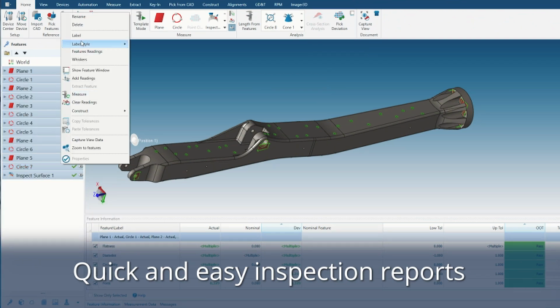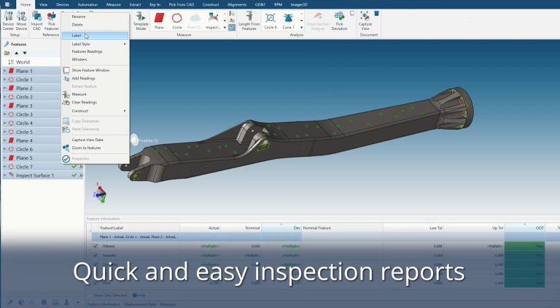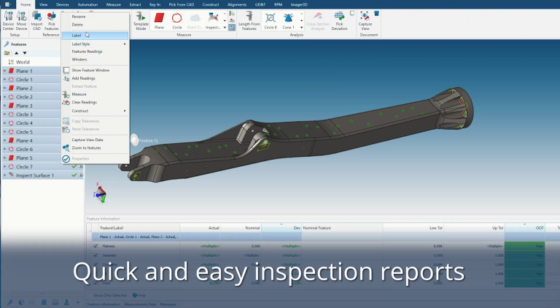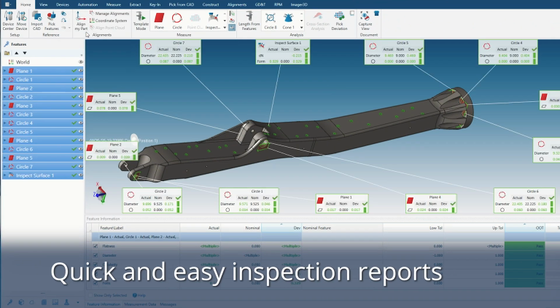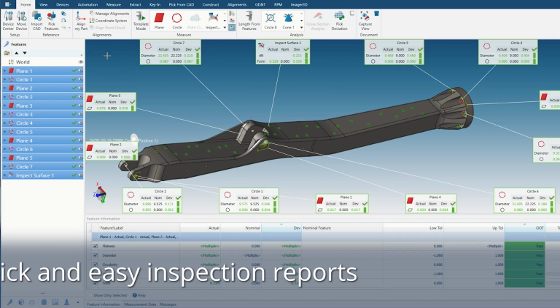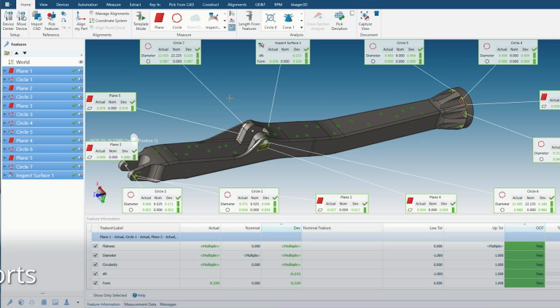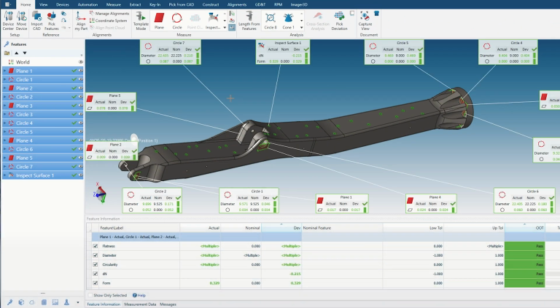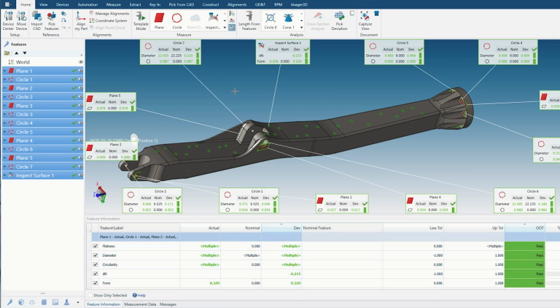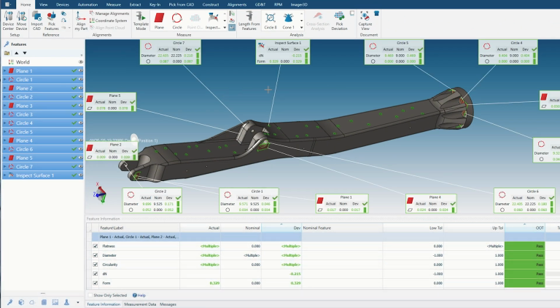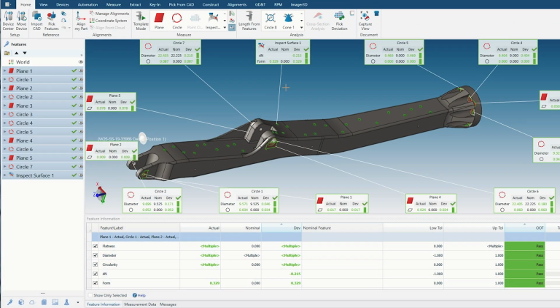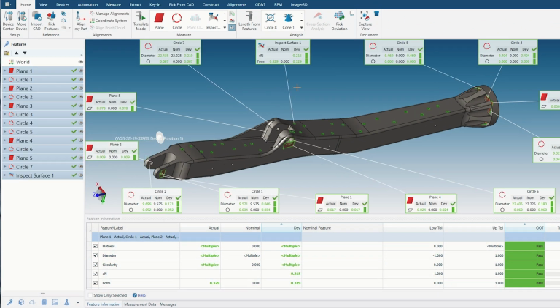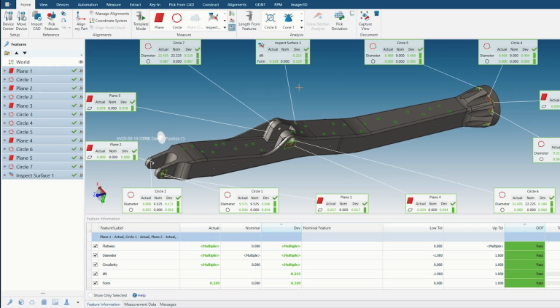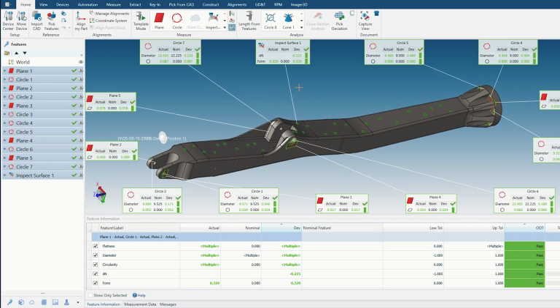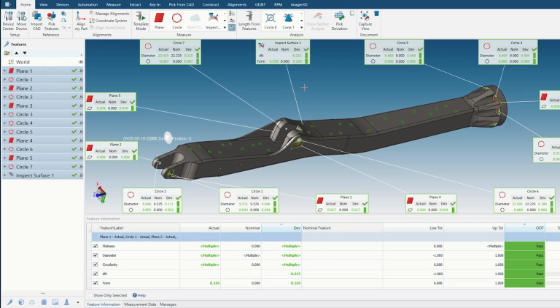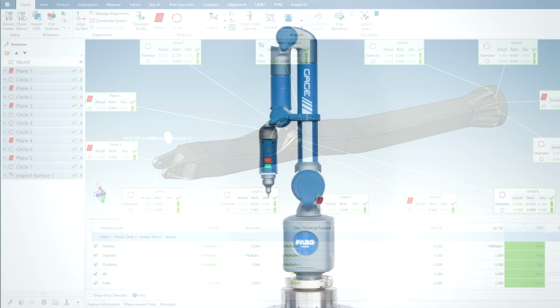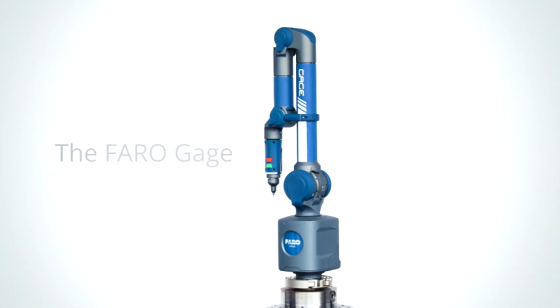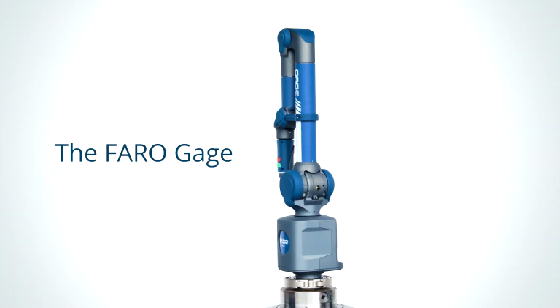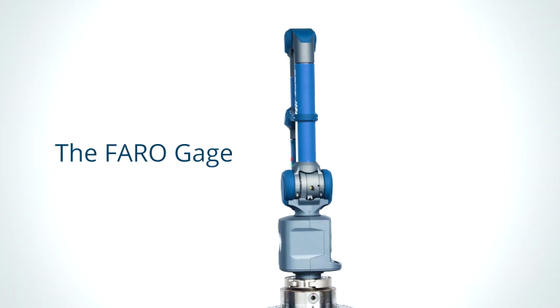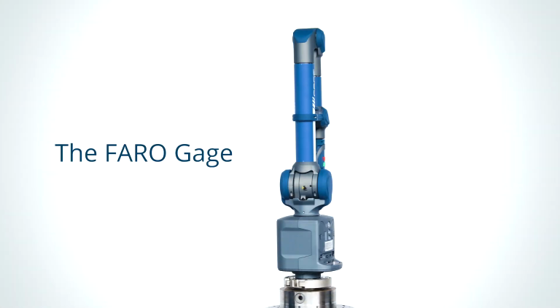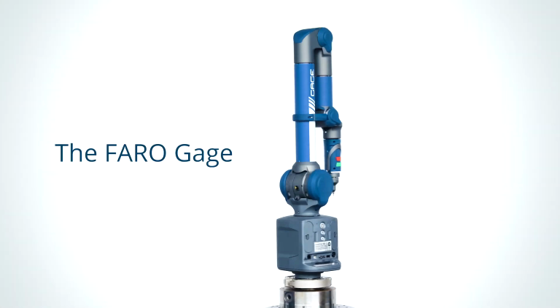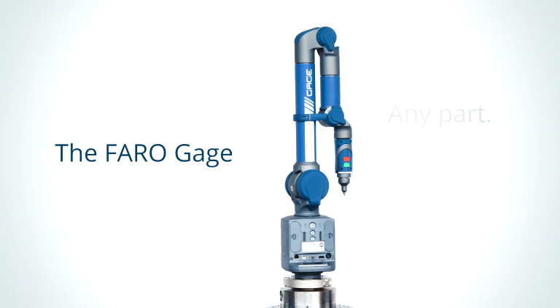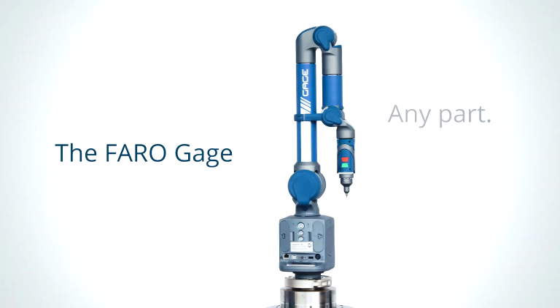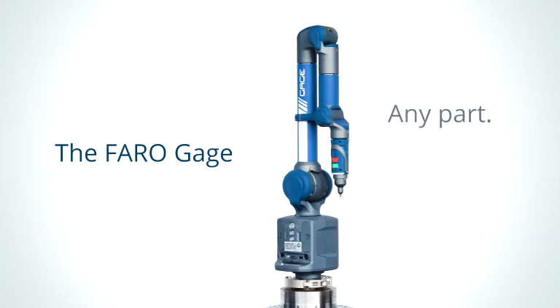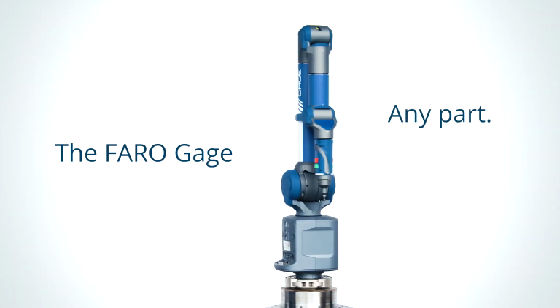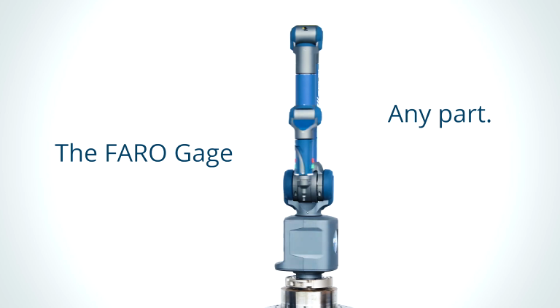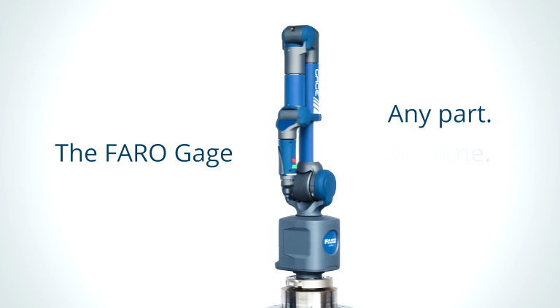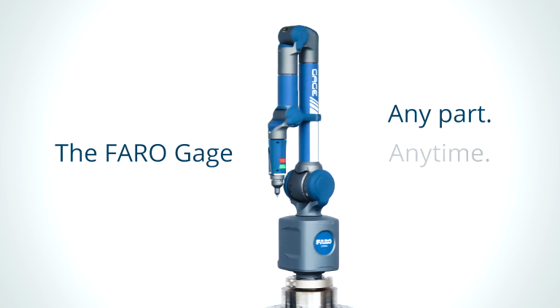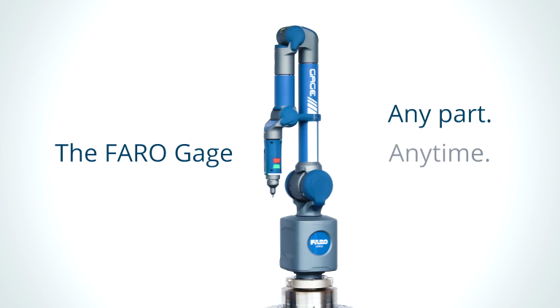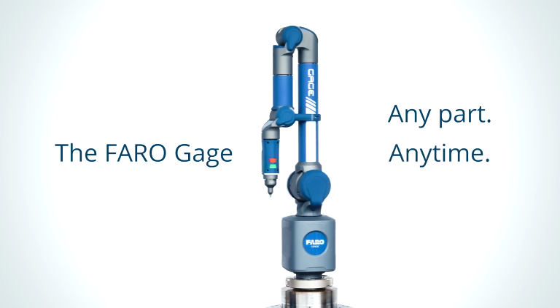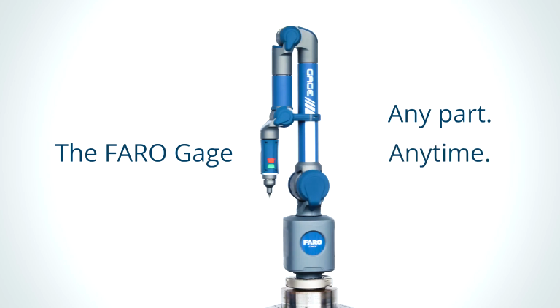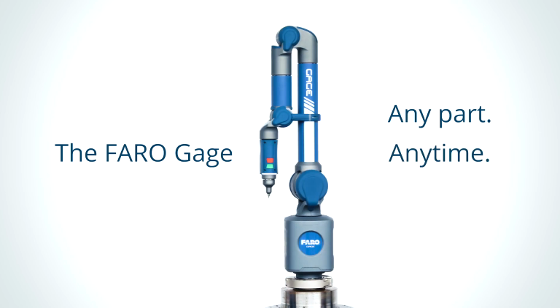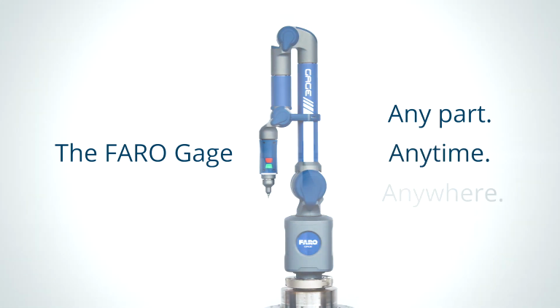Maximize your return on investment. The Faro gauge — any part, any time, anywhere.